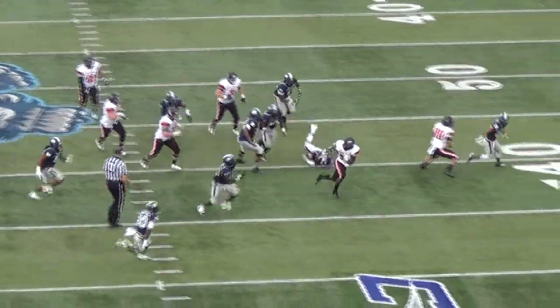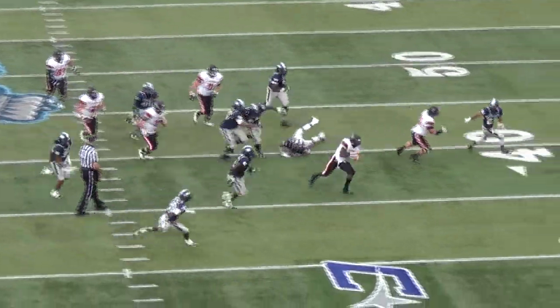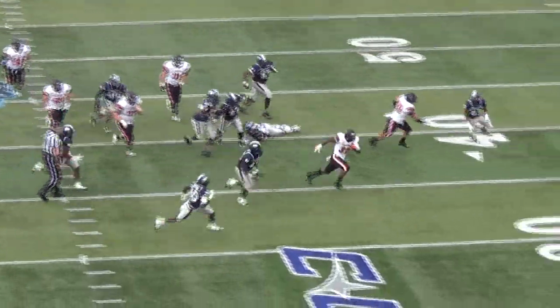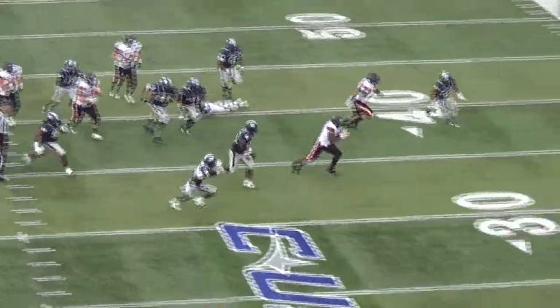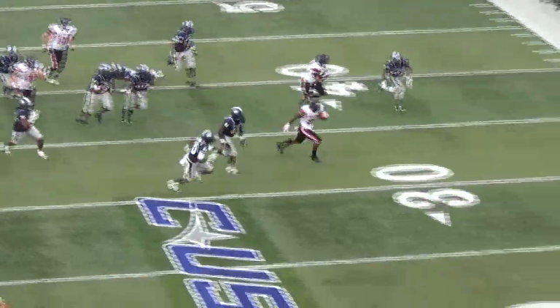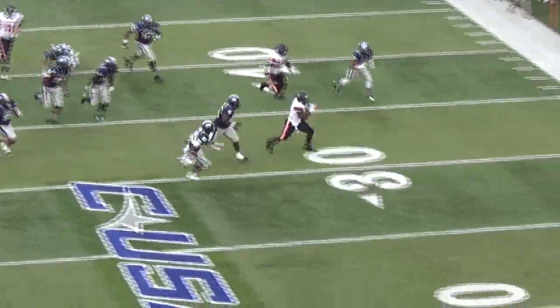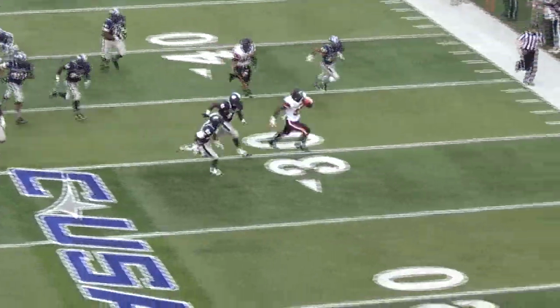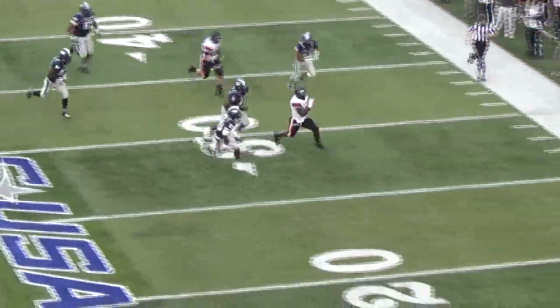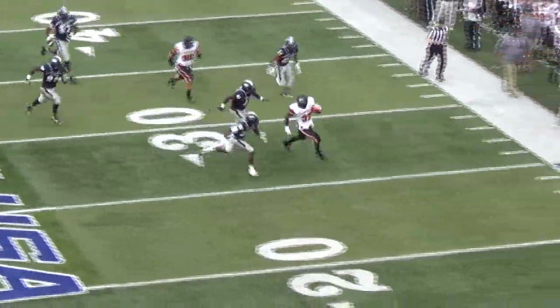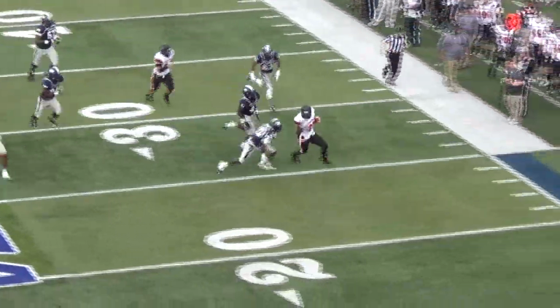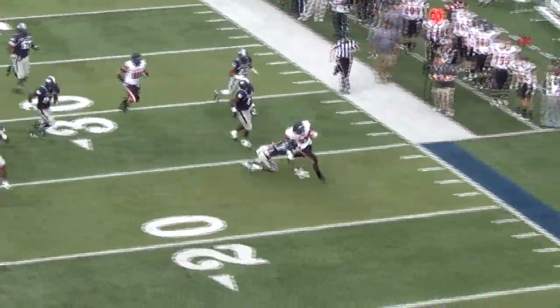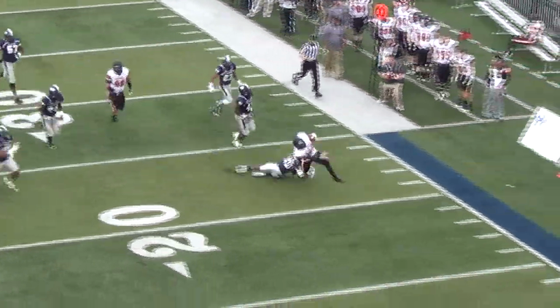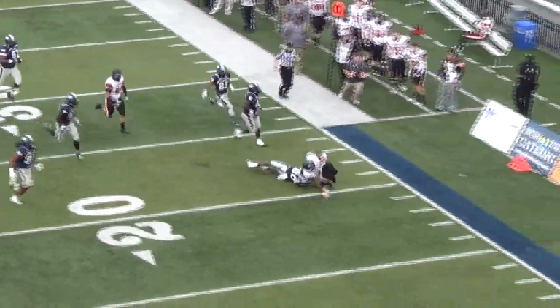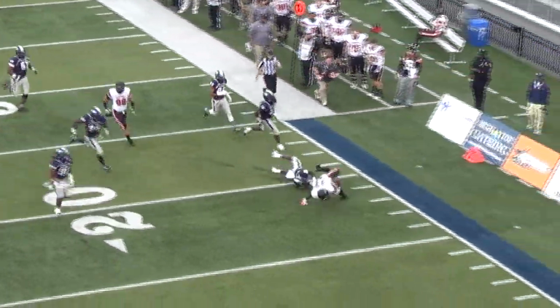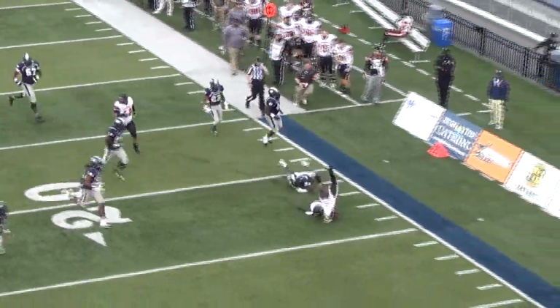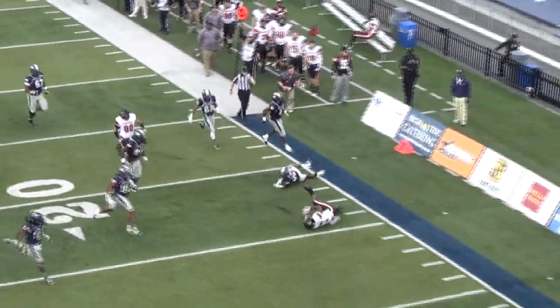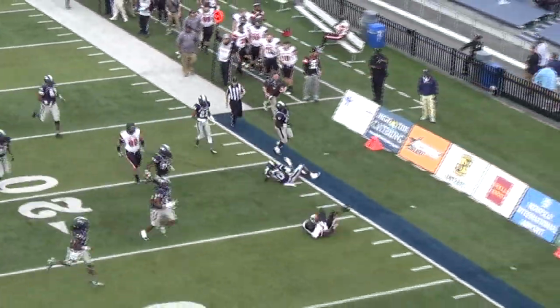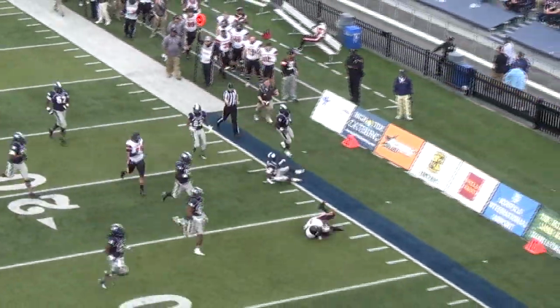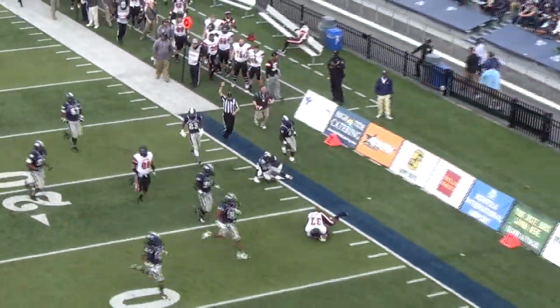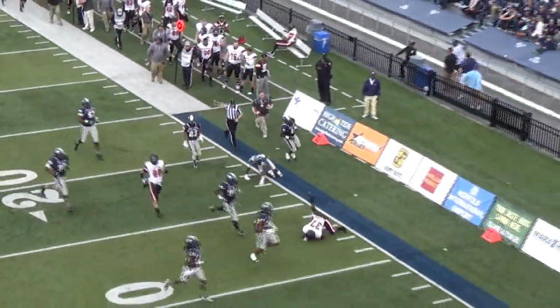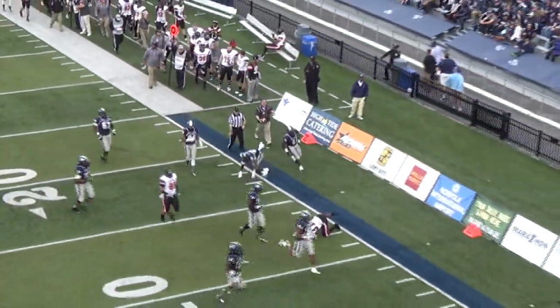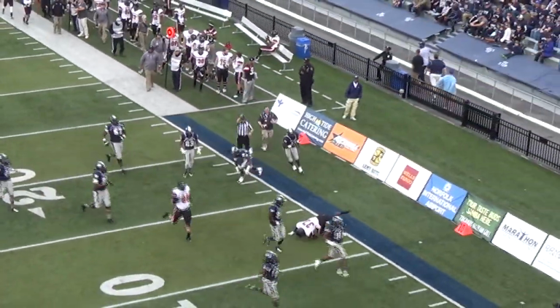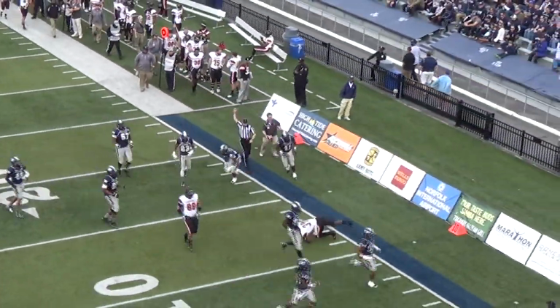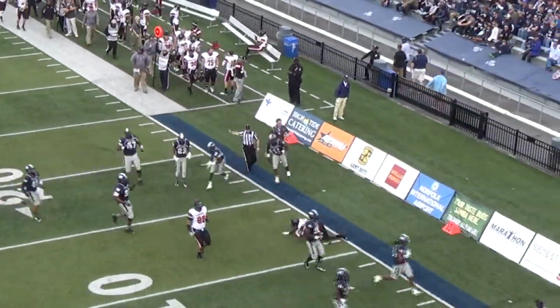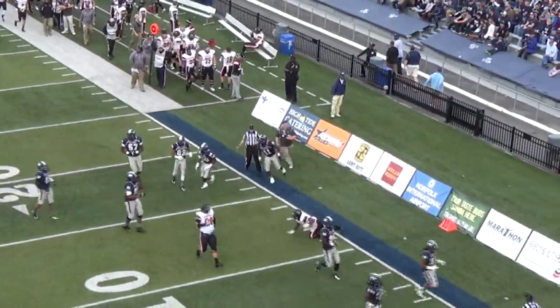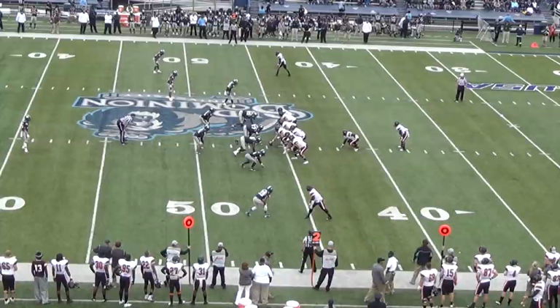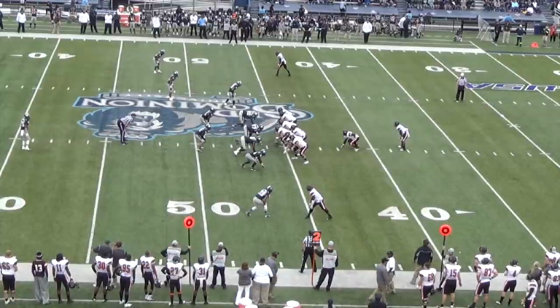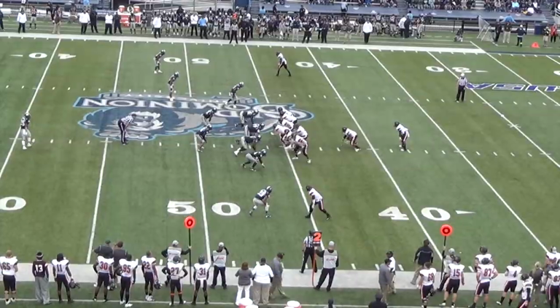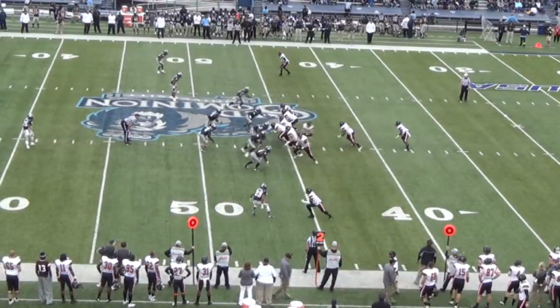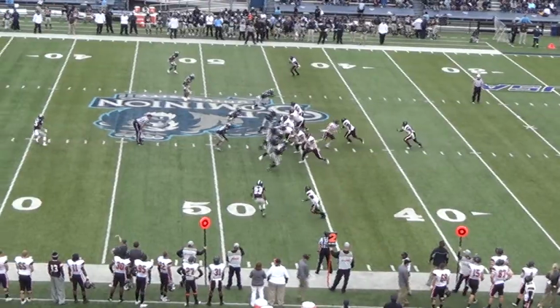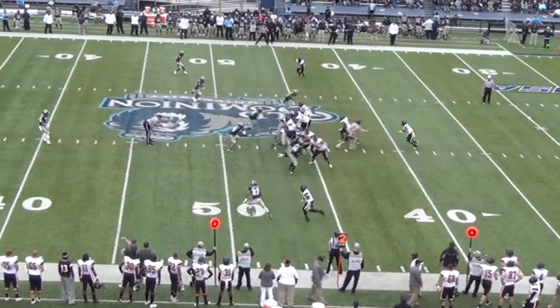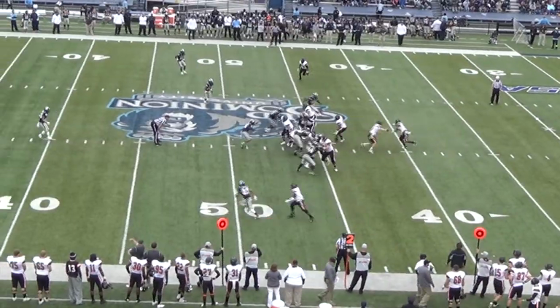Ben Deshaun Jones breaking tackles for a 26-yard run gets Campbell into the red zone again, but ODU would block another field goal. Campbell is down 21-7 at the half.